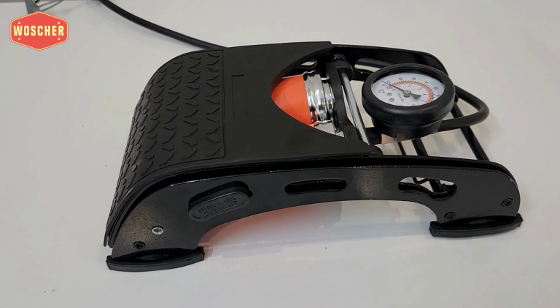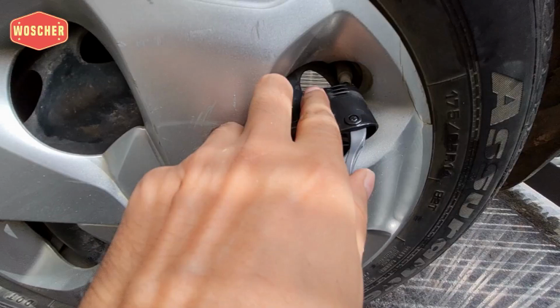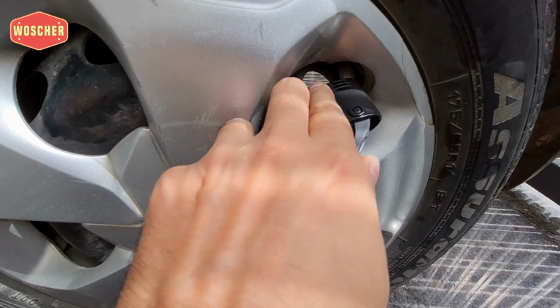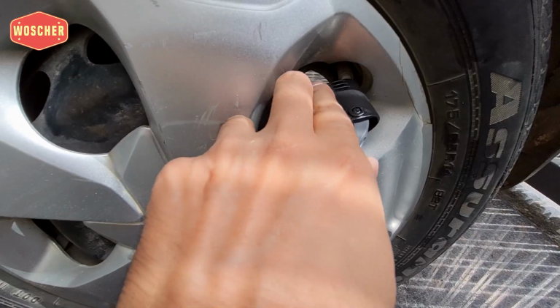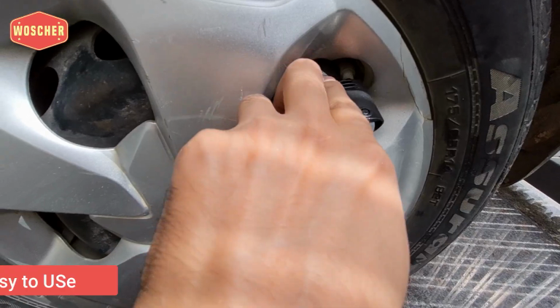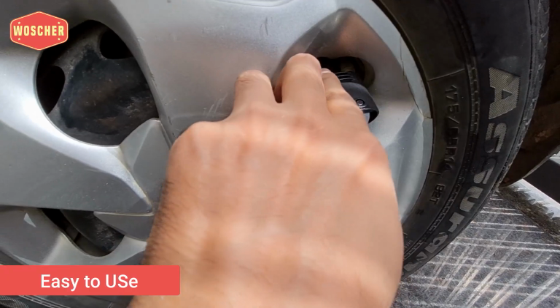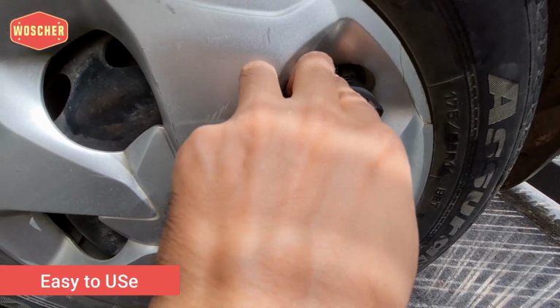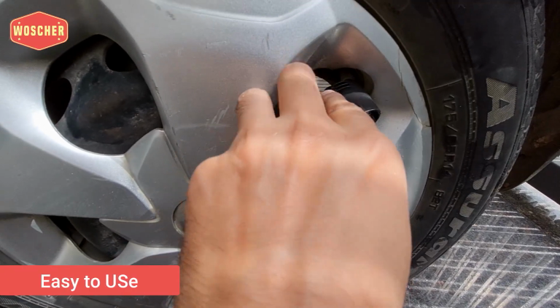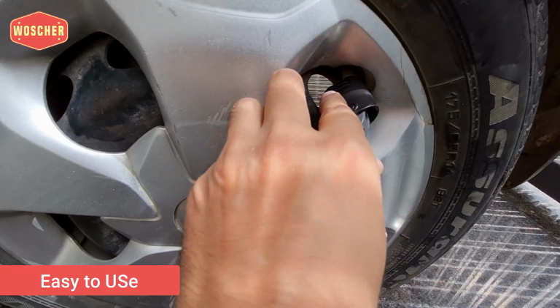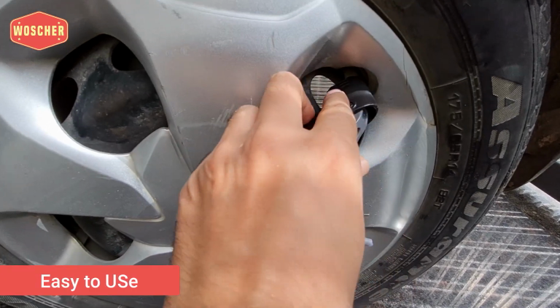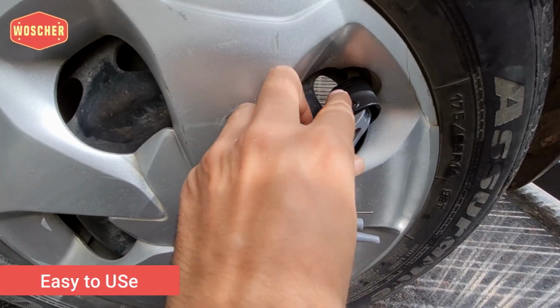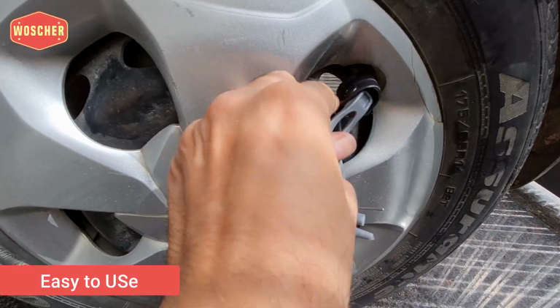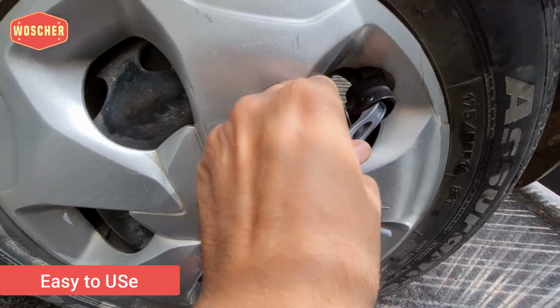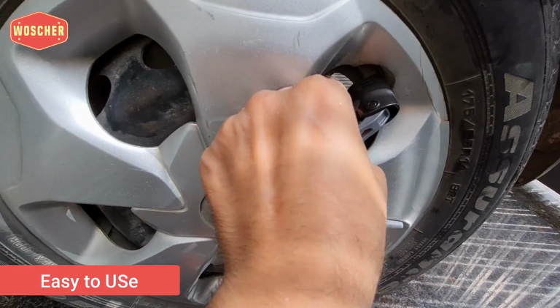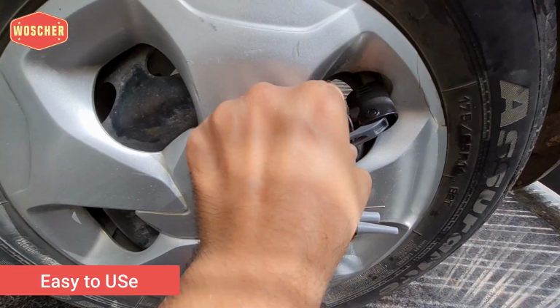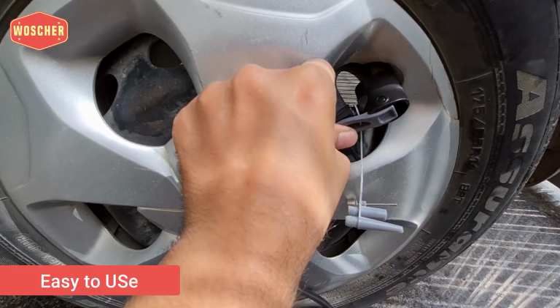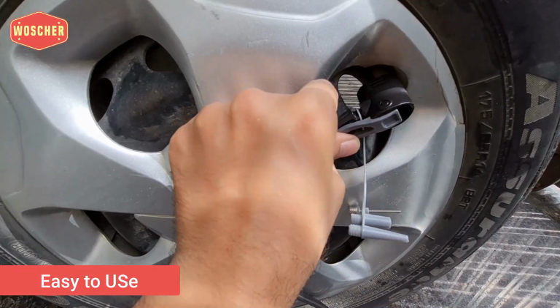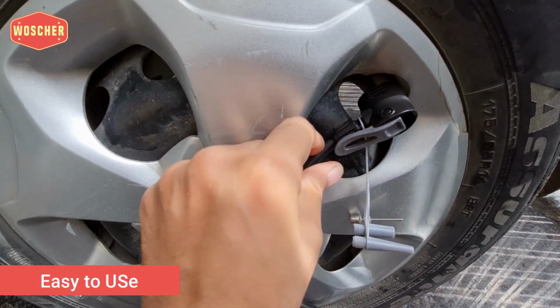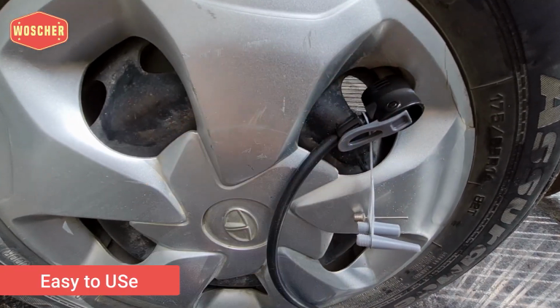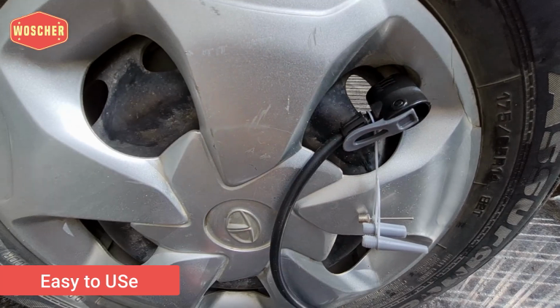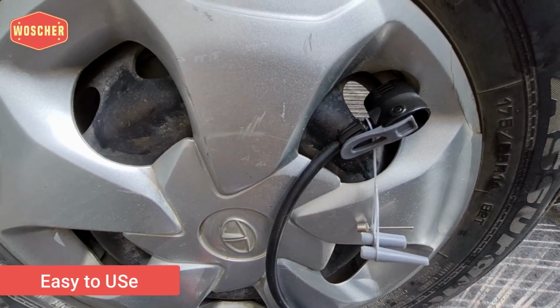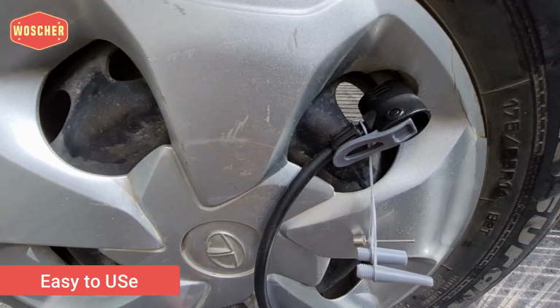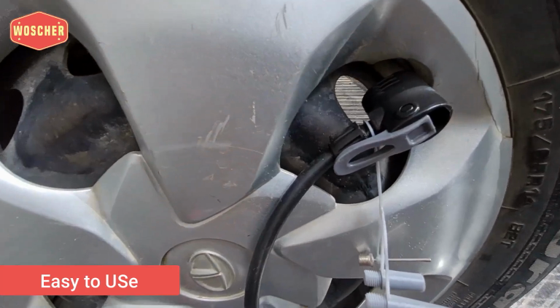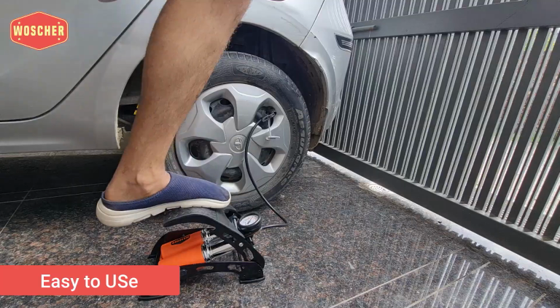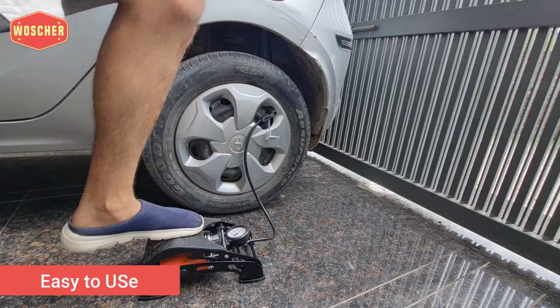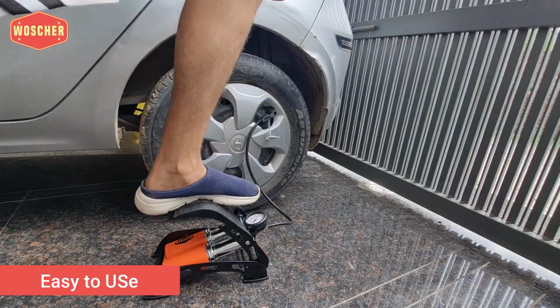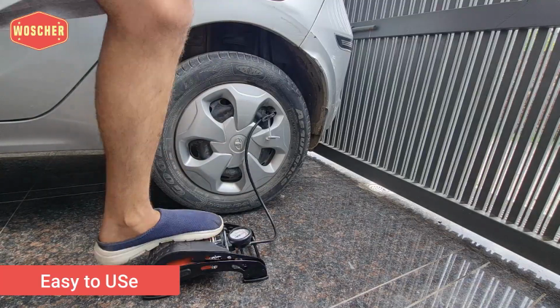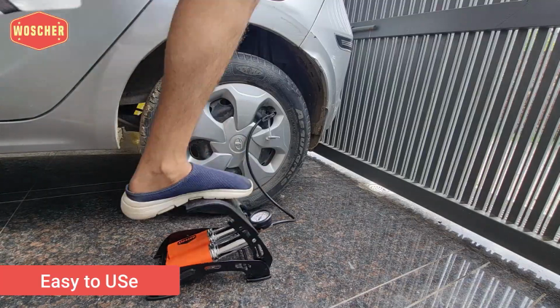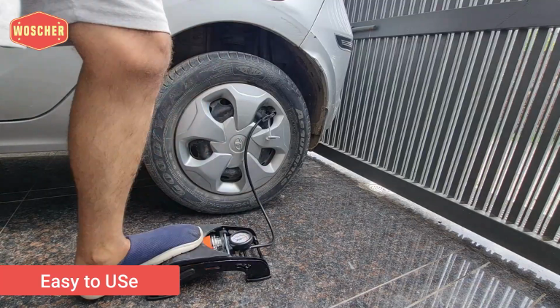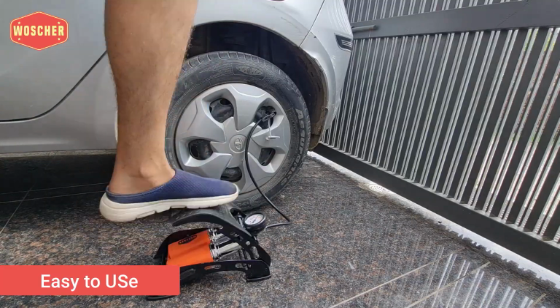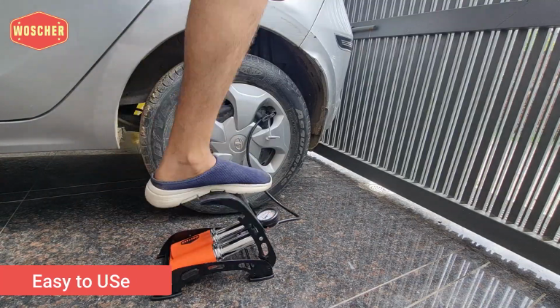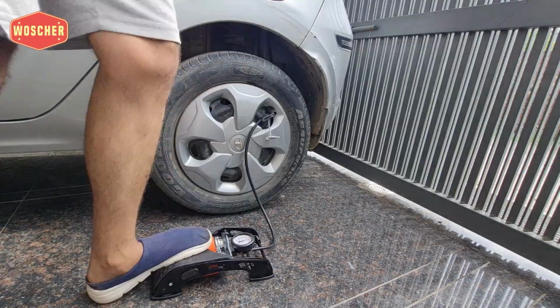The usage of this foot pump is very easy. You just need to connect the nozzle to the tire and start inflating it.